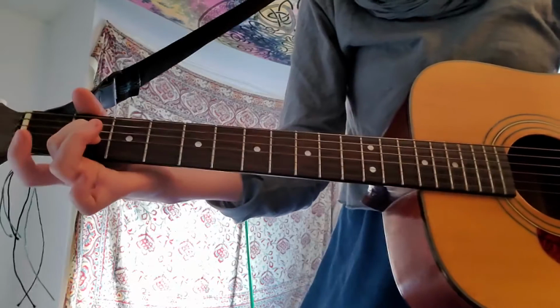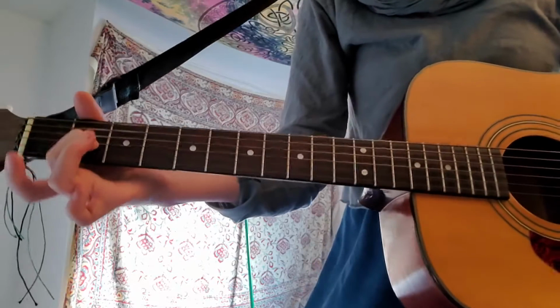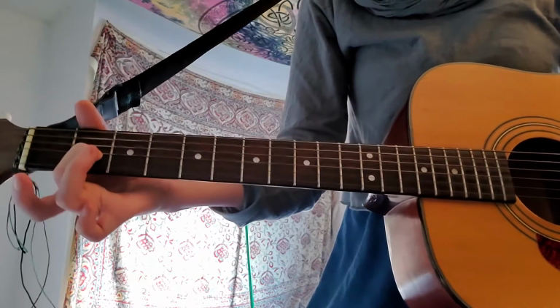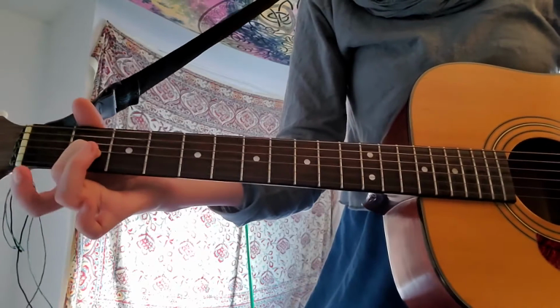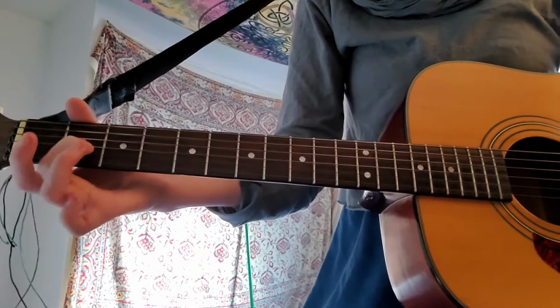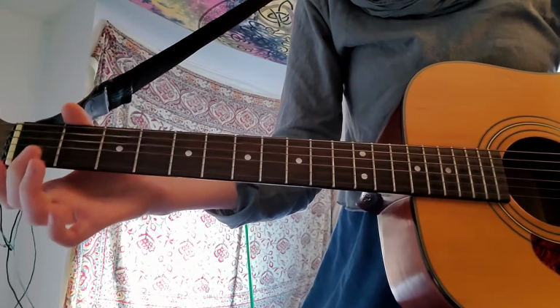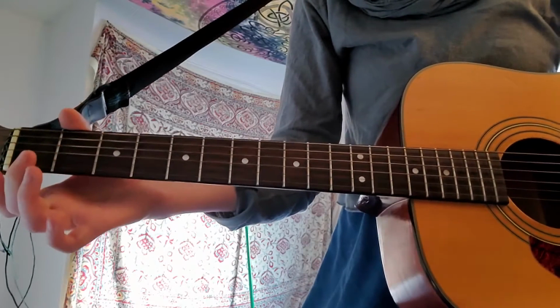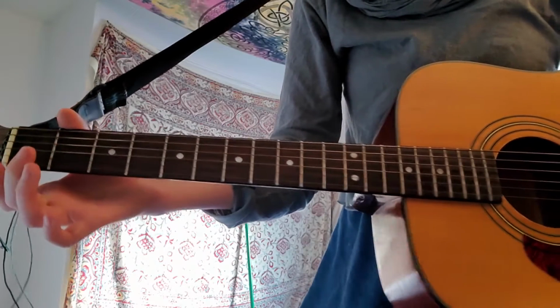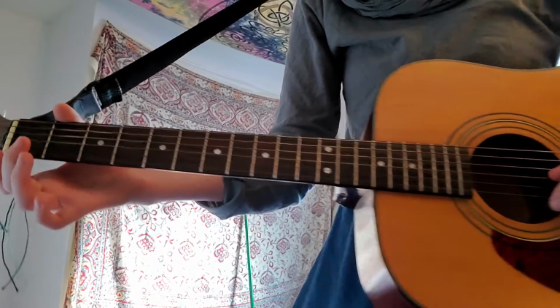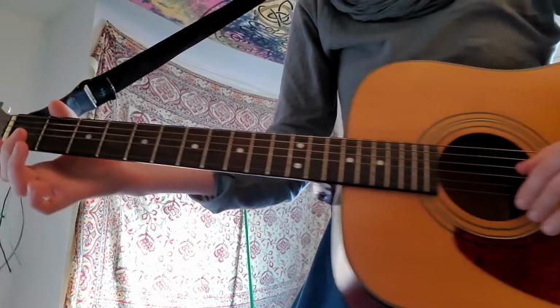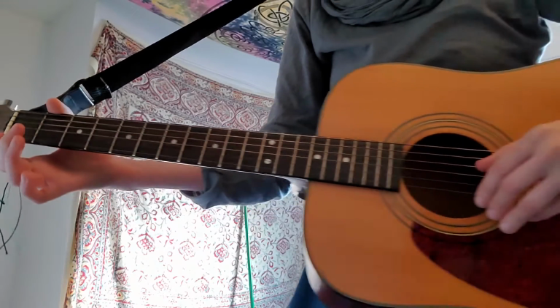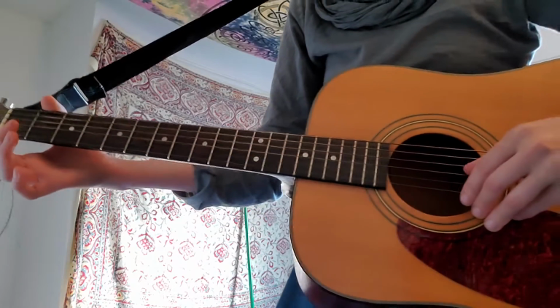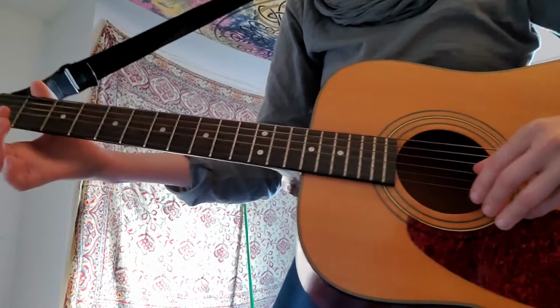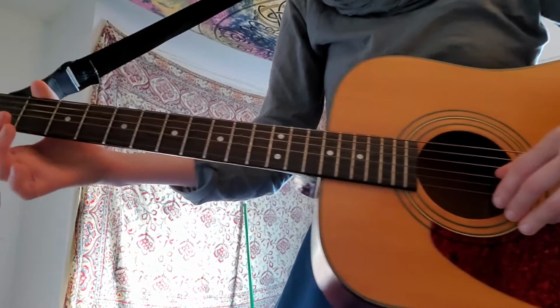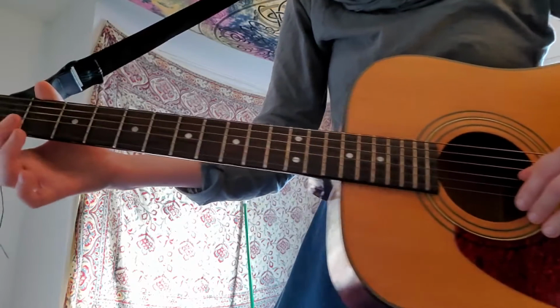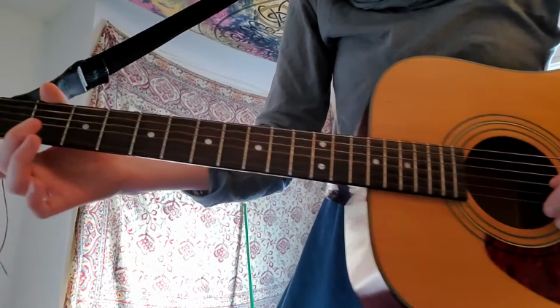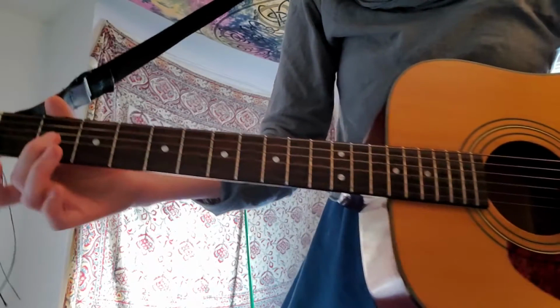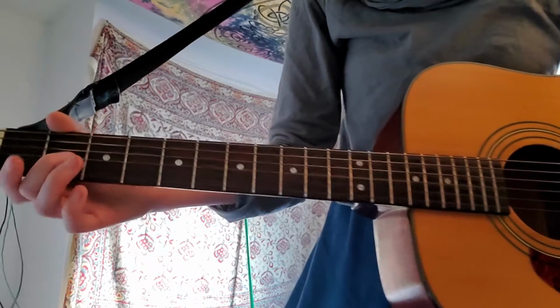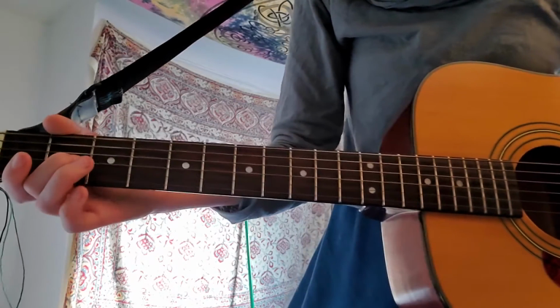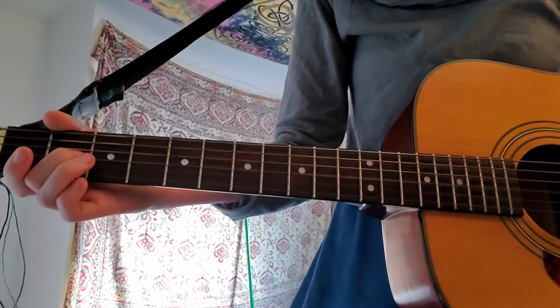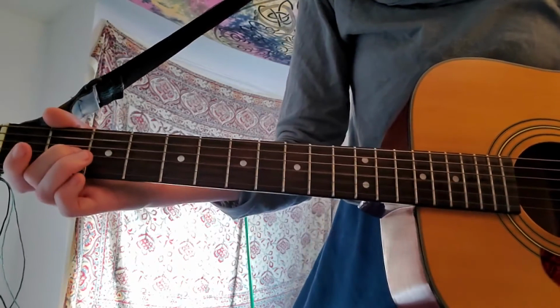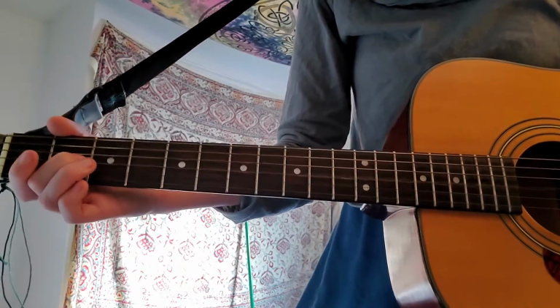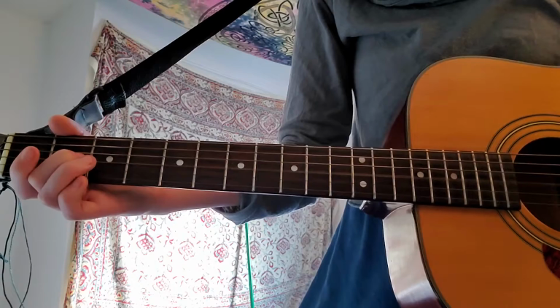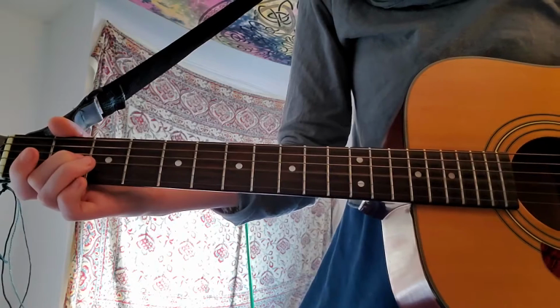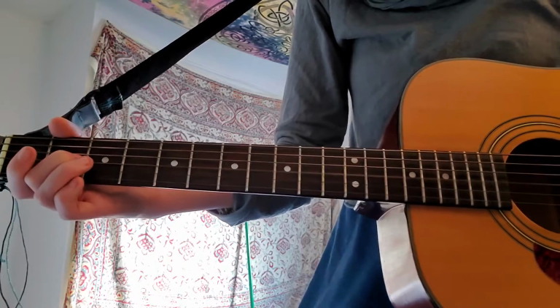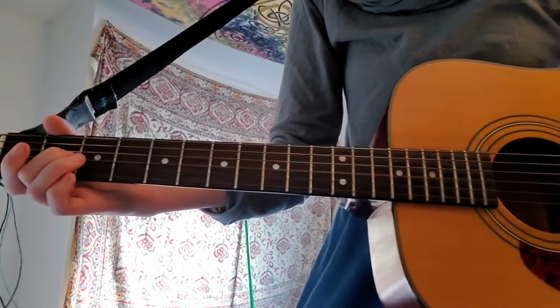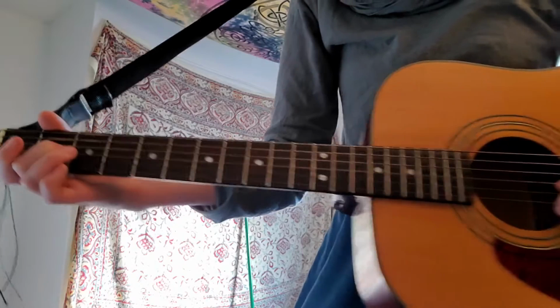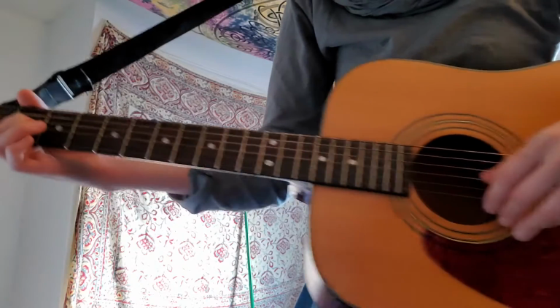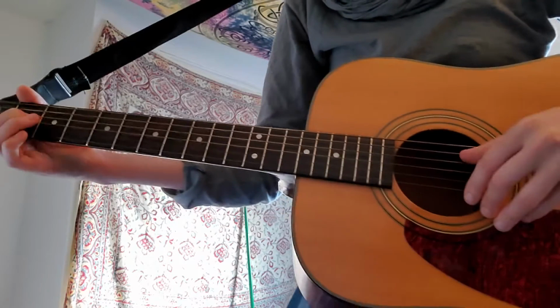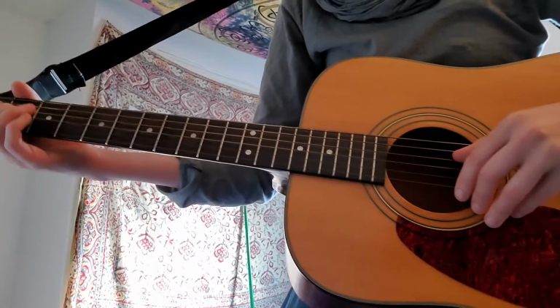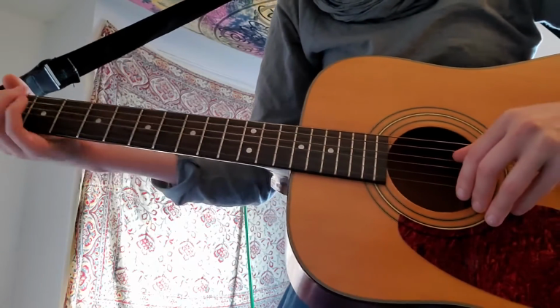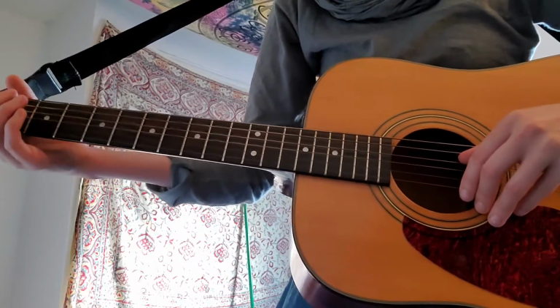On string 3 we go: 0, 0, 2, 2. I'll show you that again.